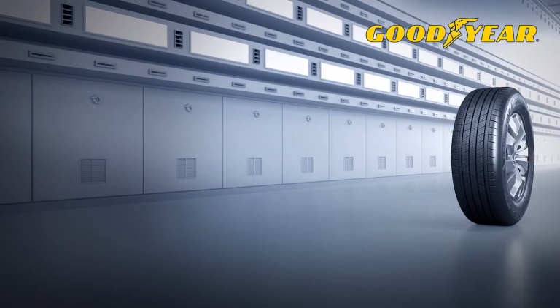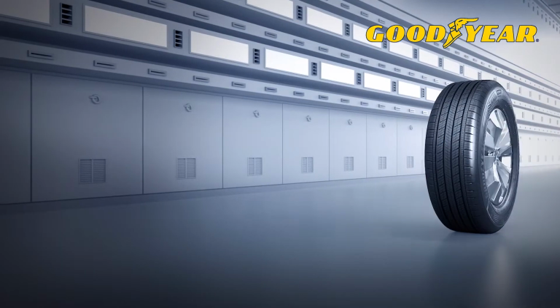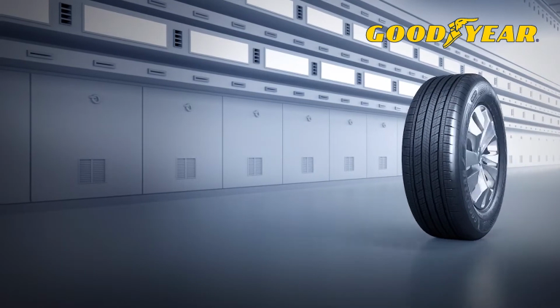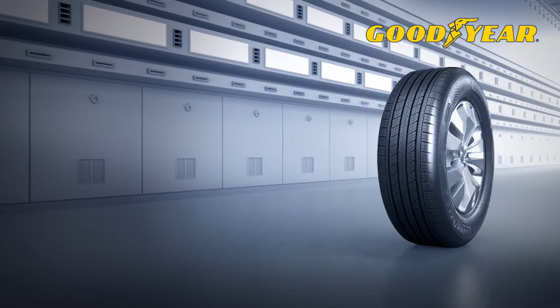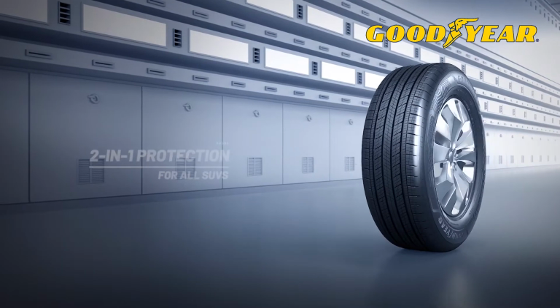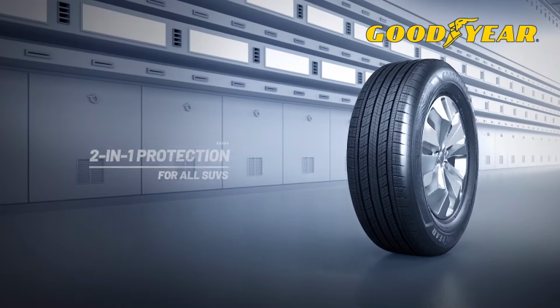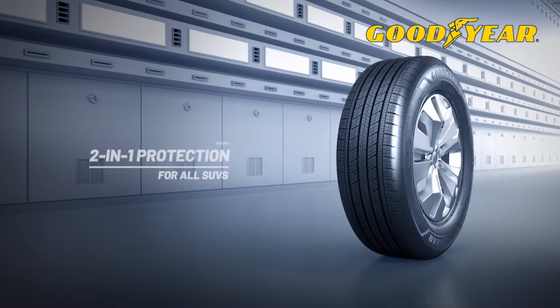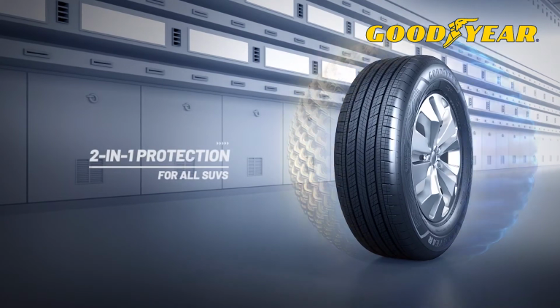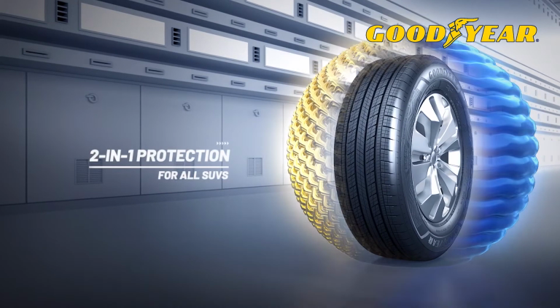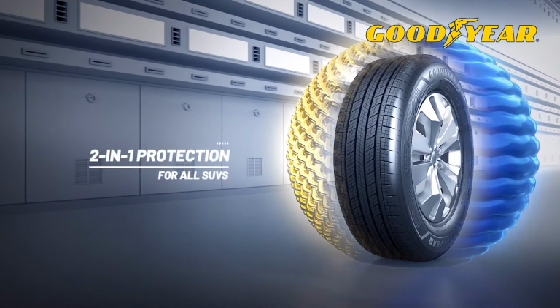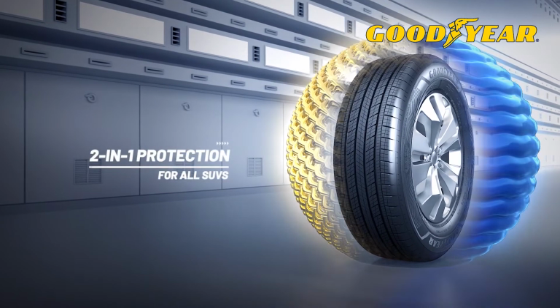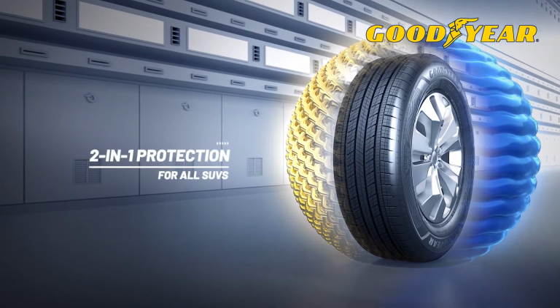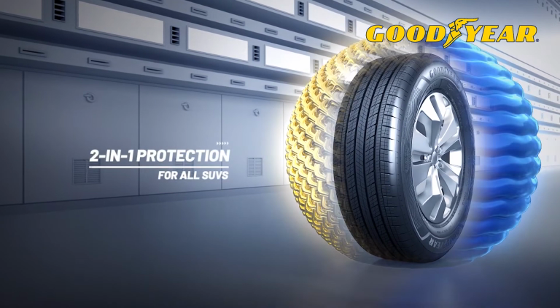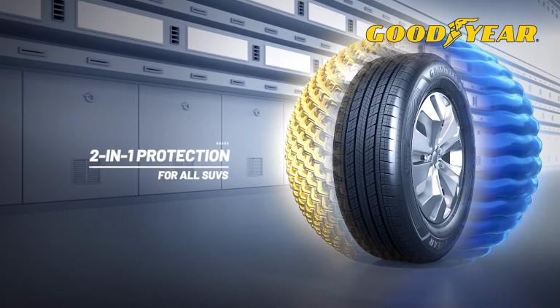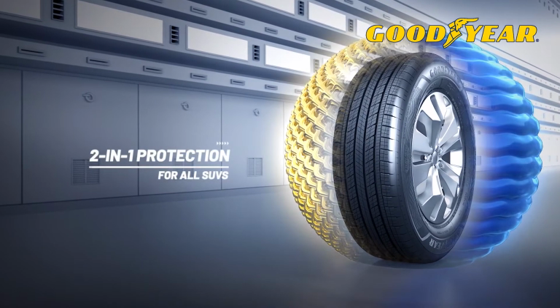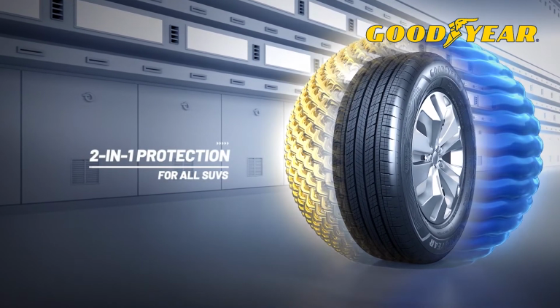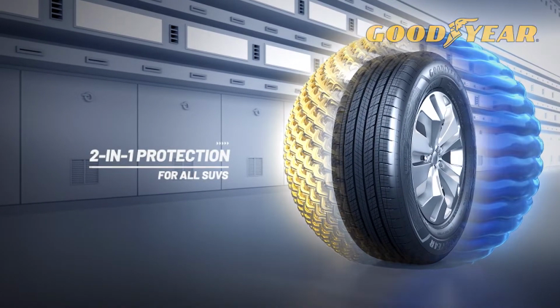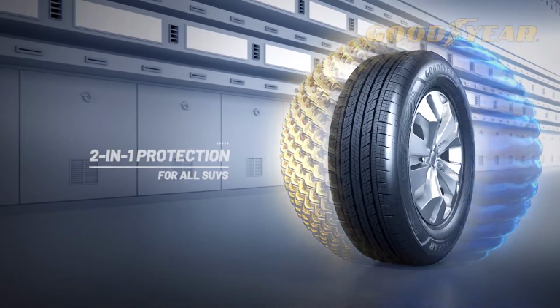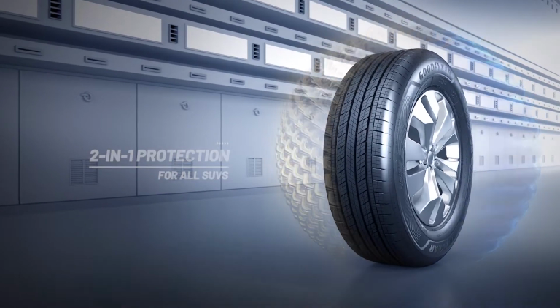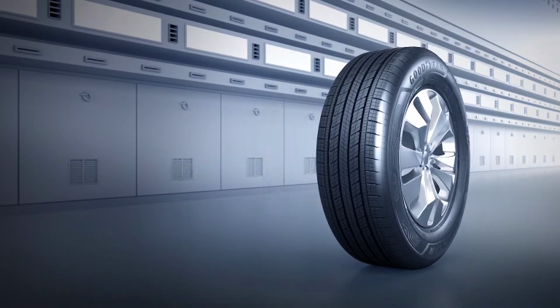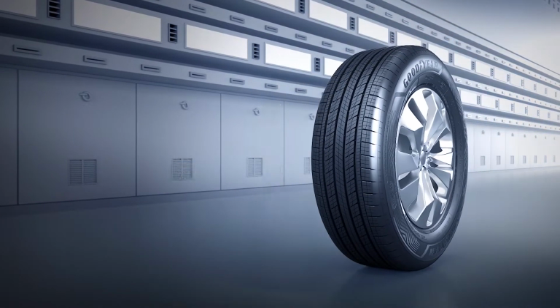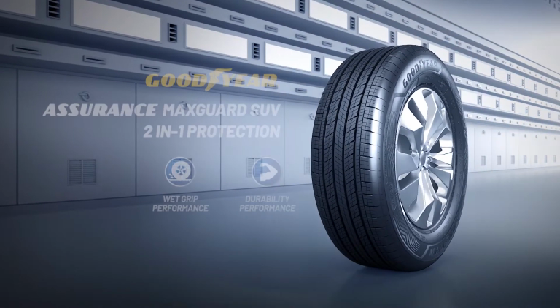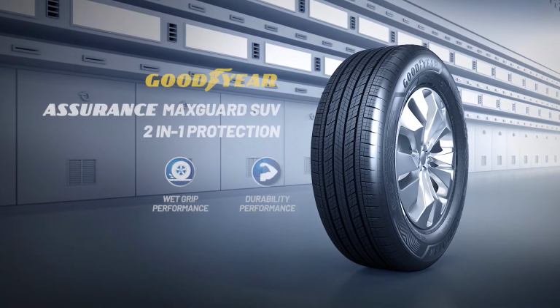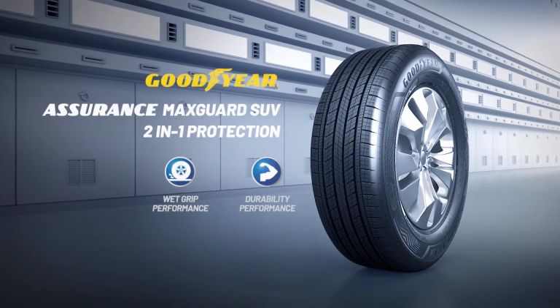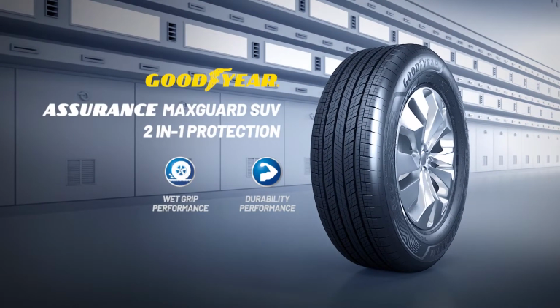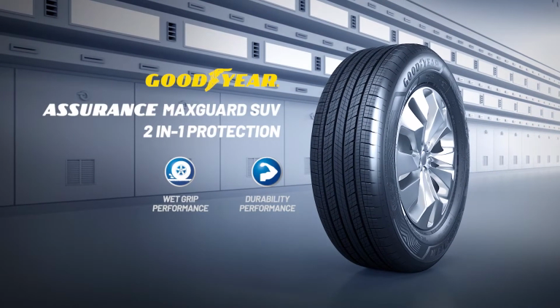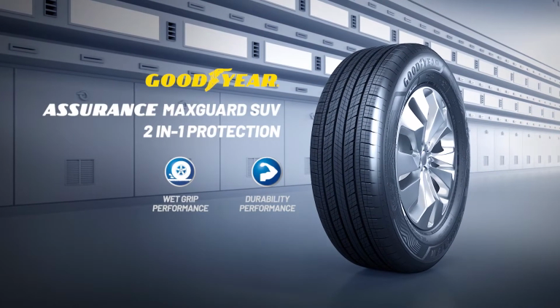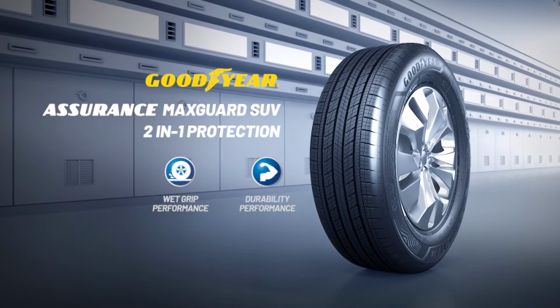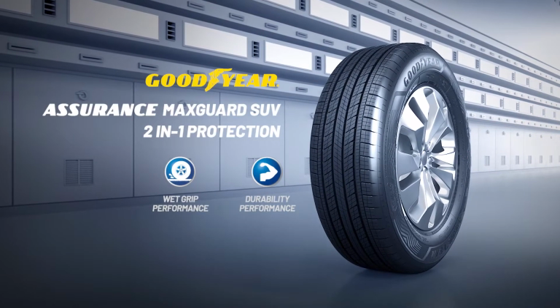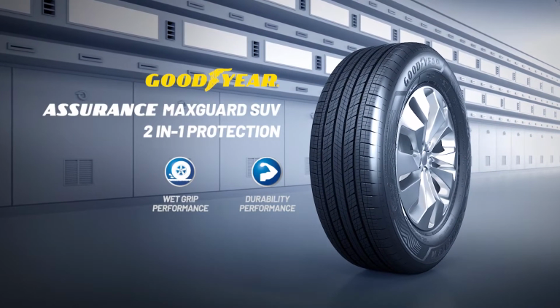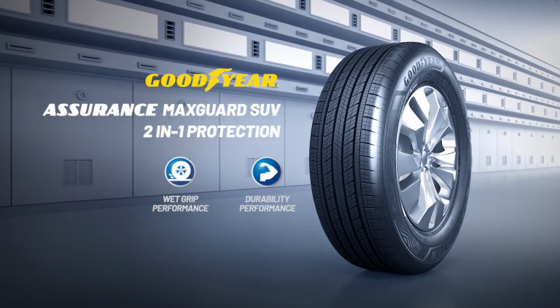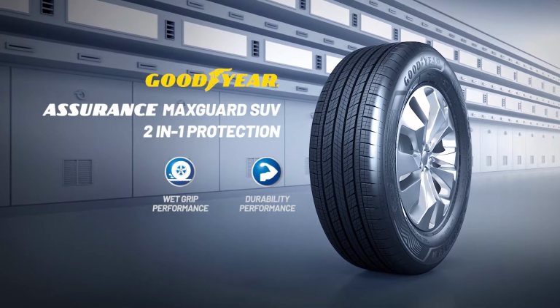2-in-1 protection for all SUVs. Goodyear Assurance MaxGuard SUV.